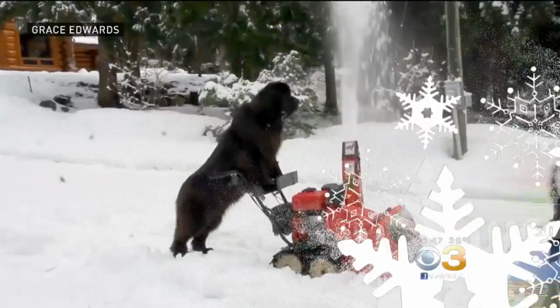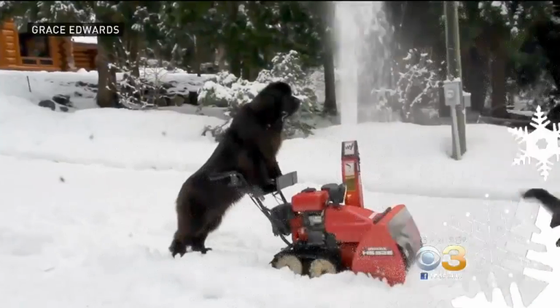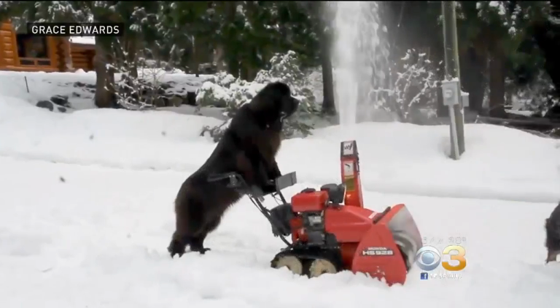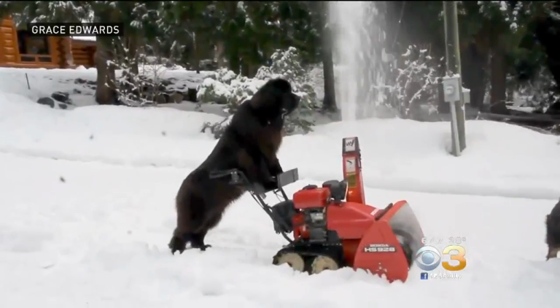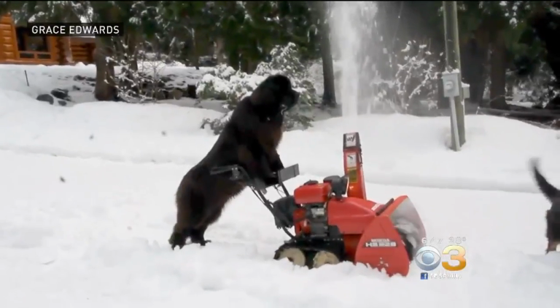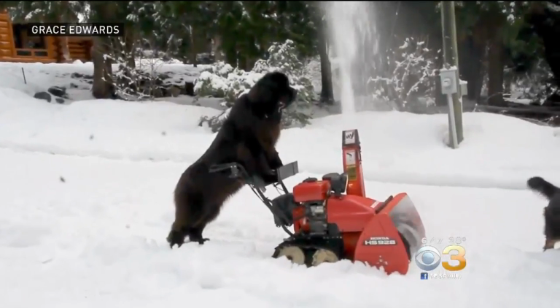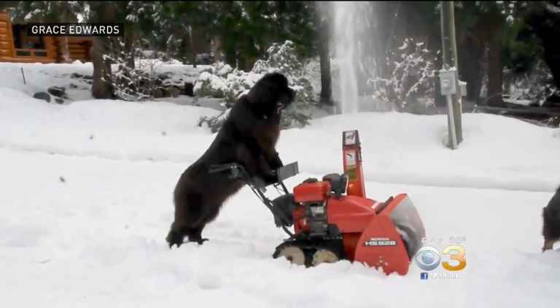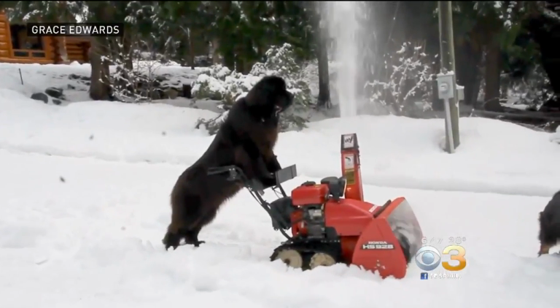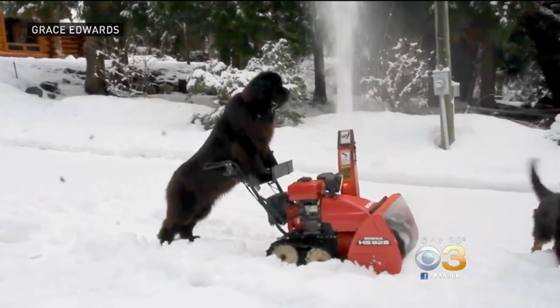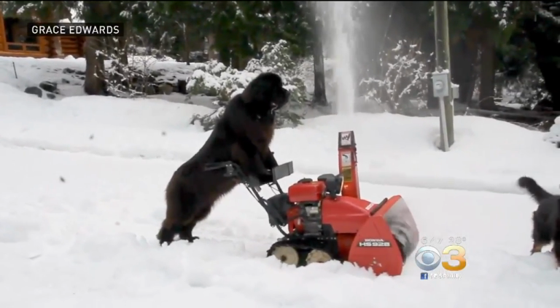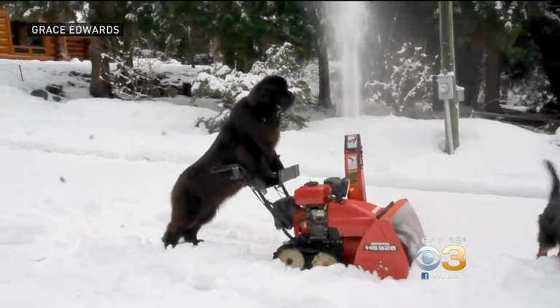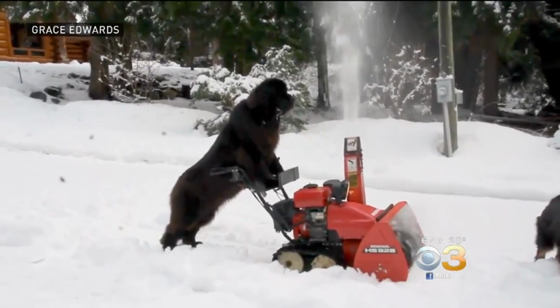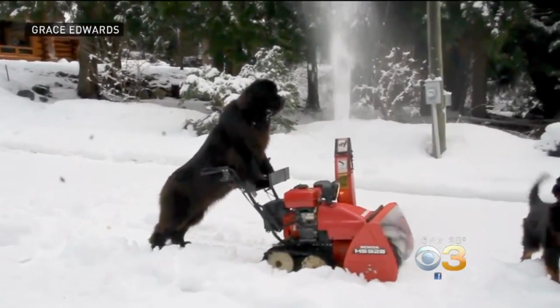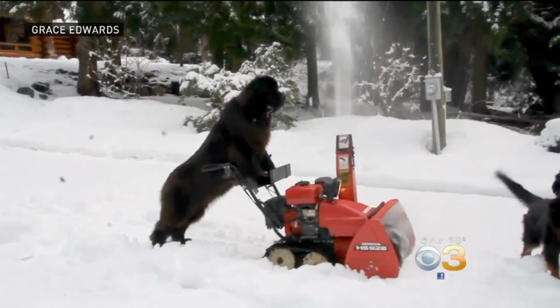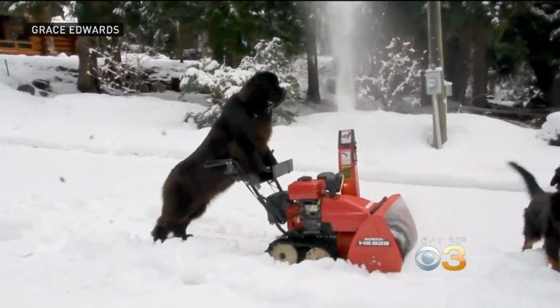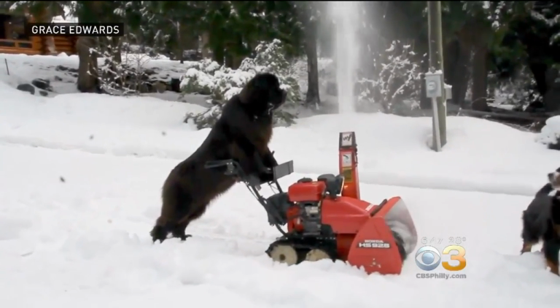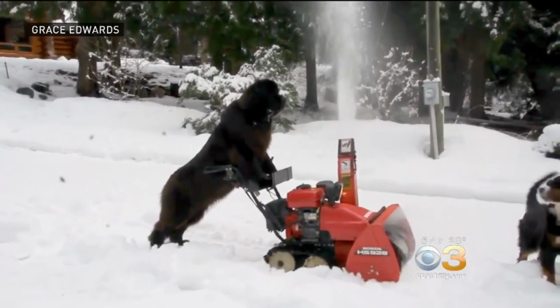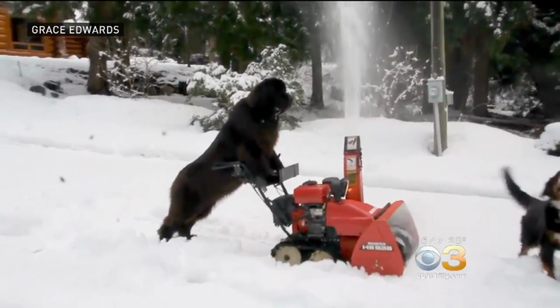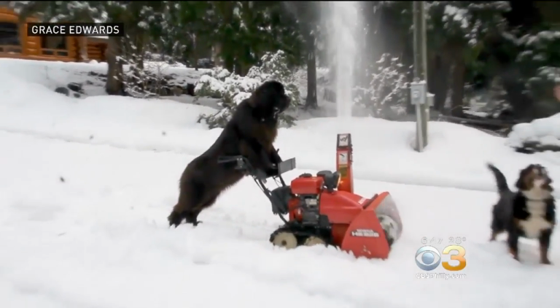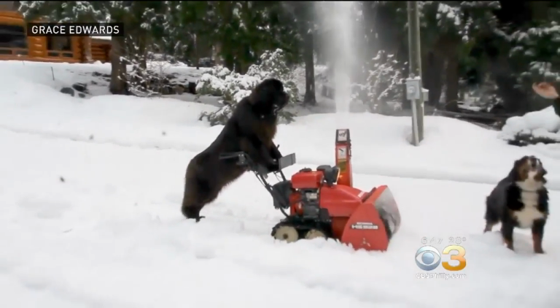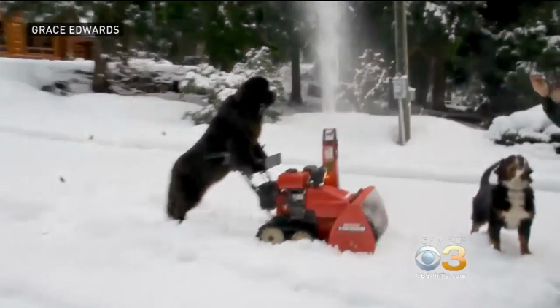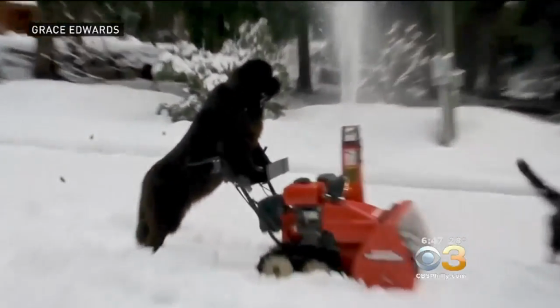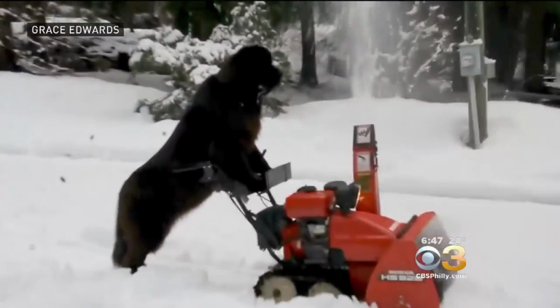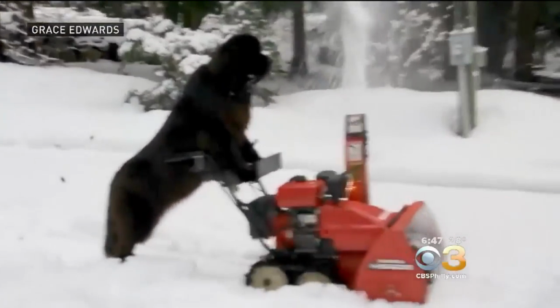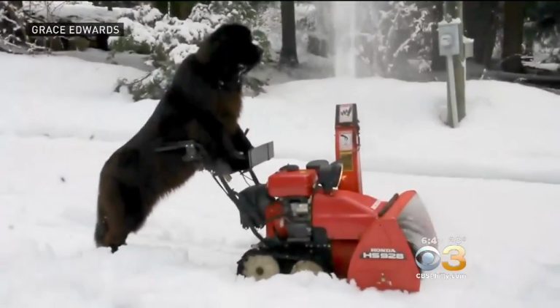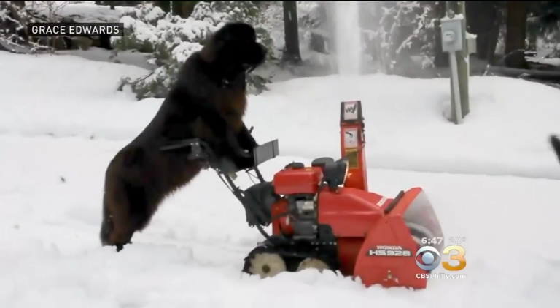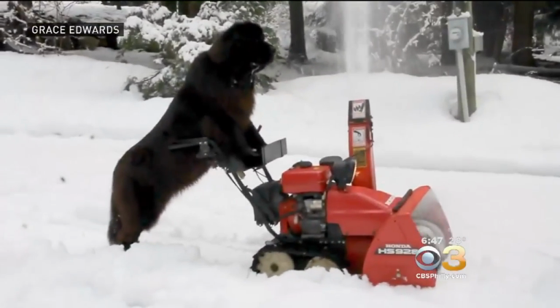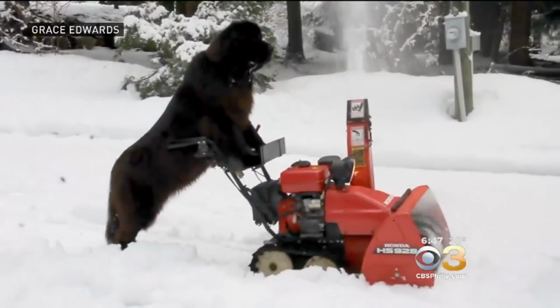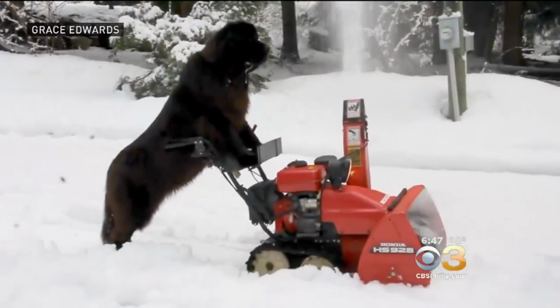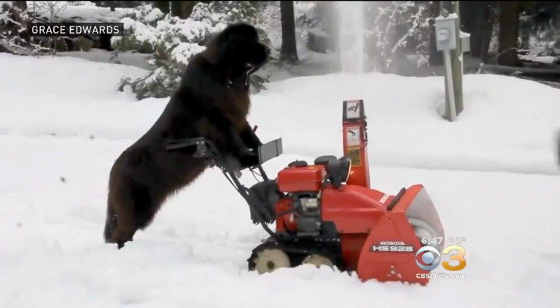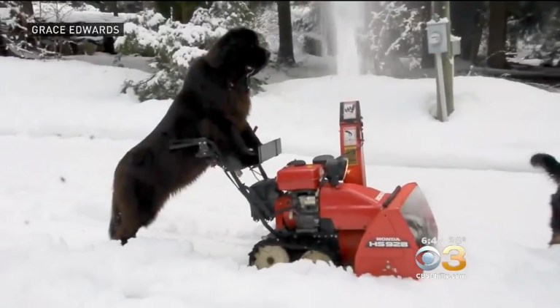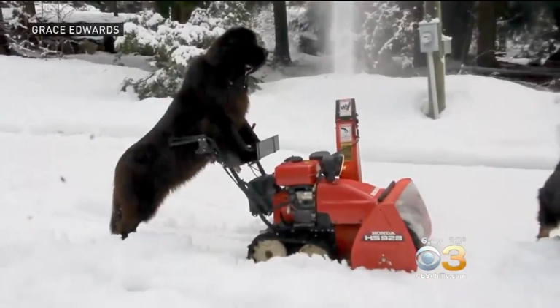The only ones dealing with snow — check this out. Look at this dog. Have you ever seen one use a snowplow before?